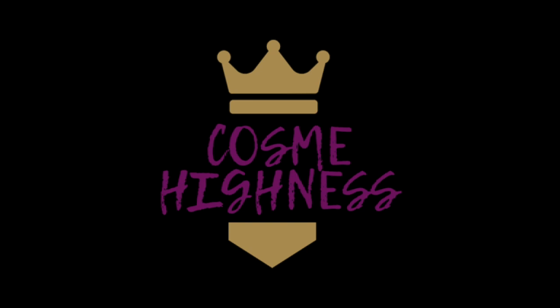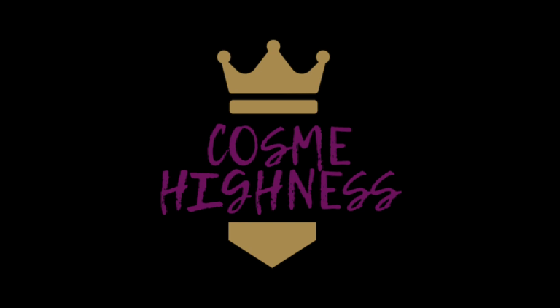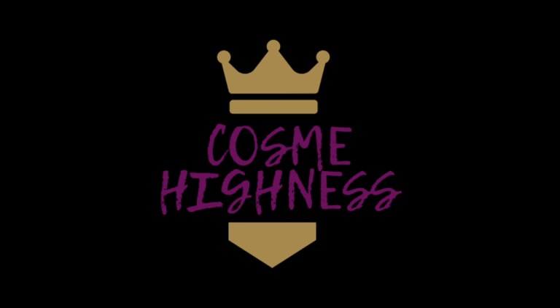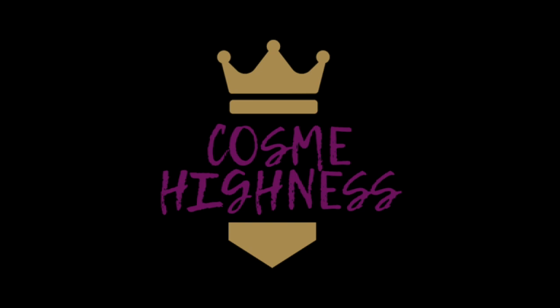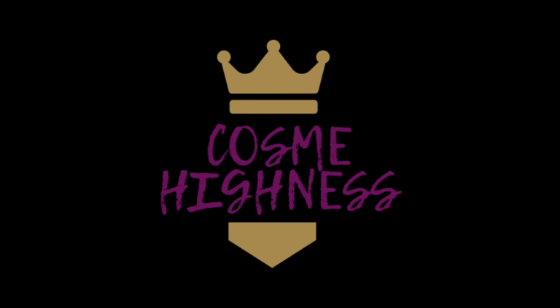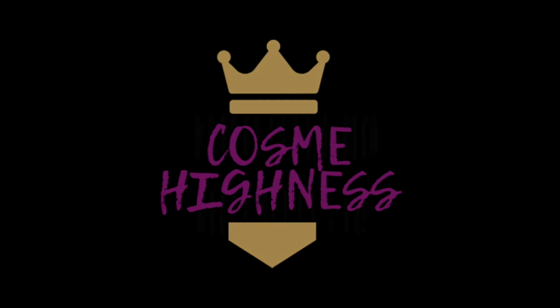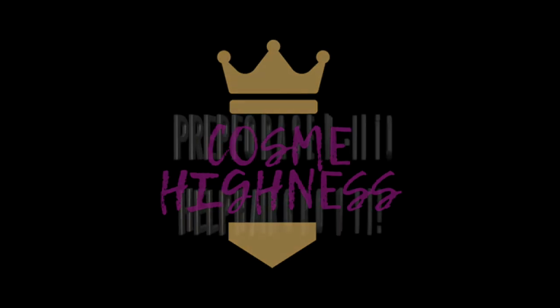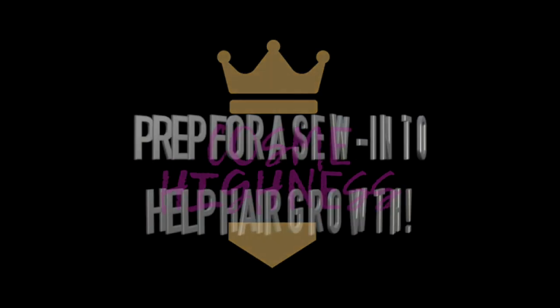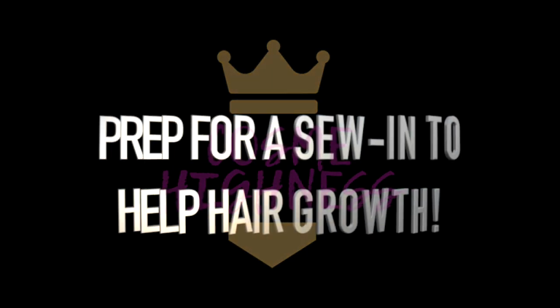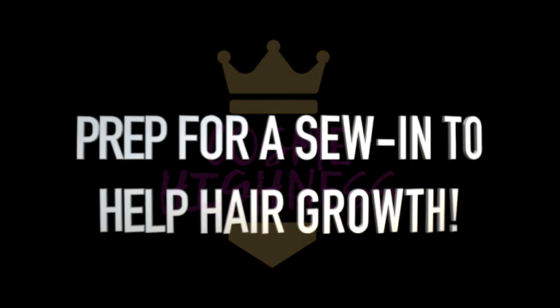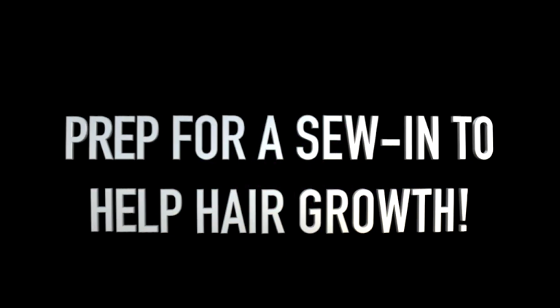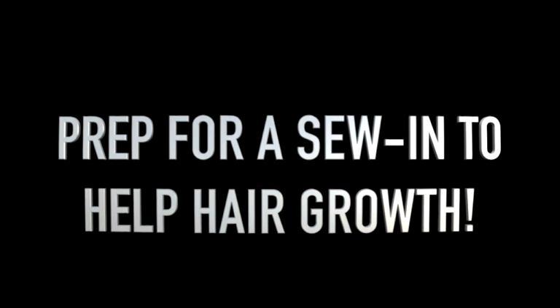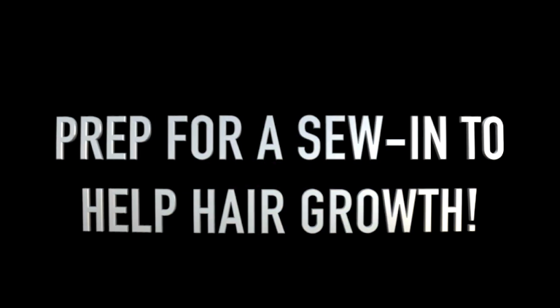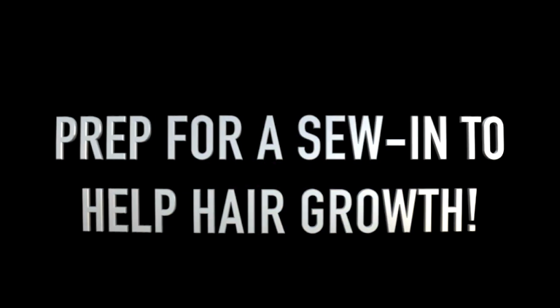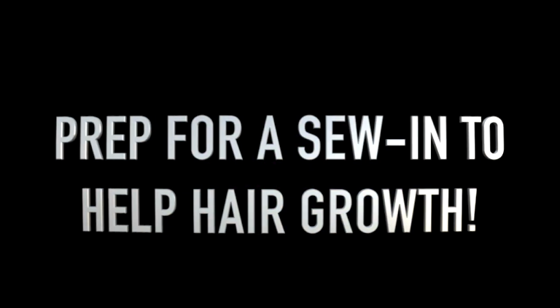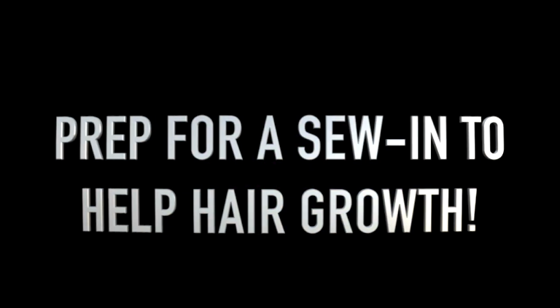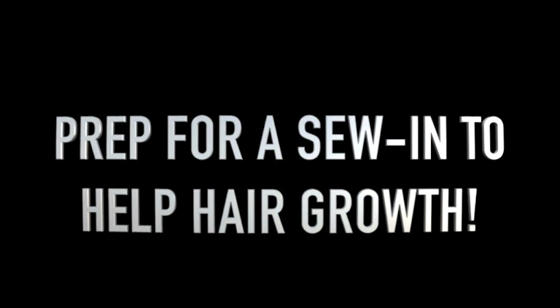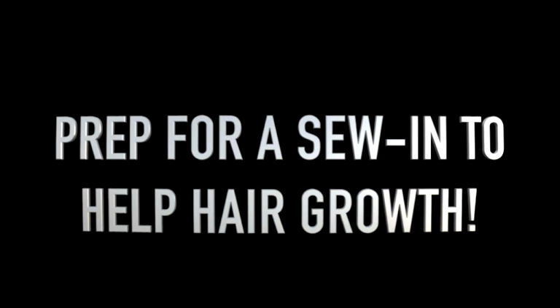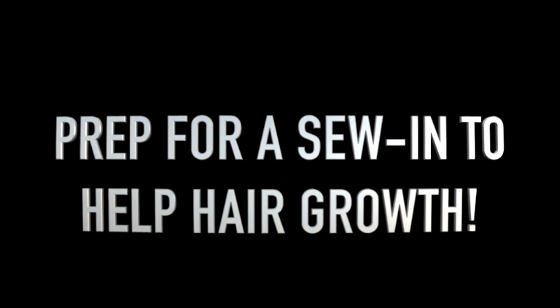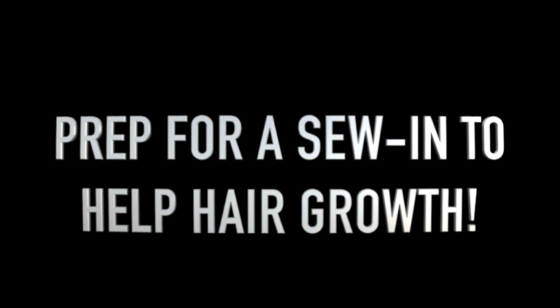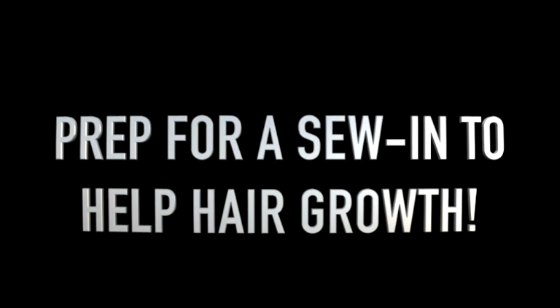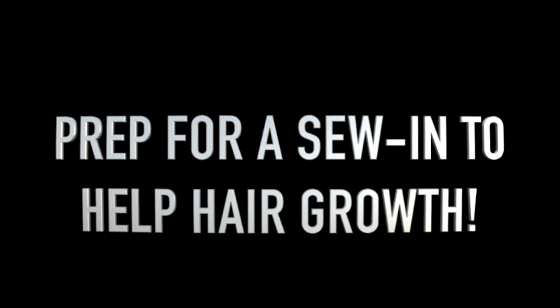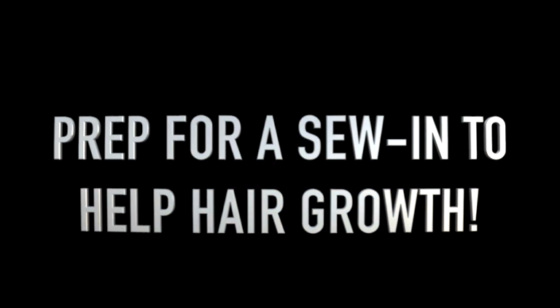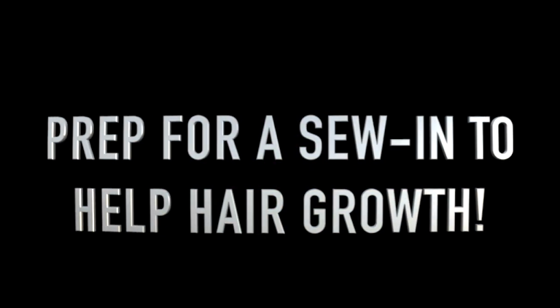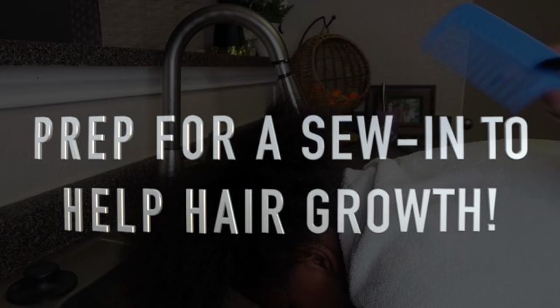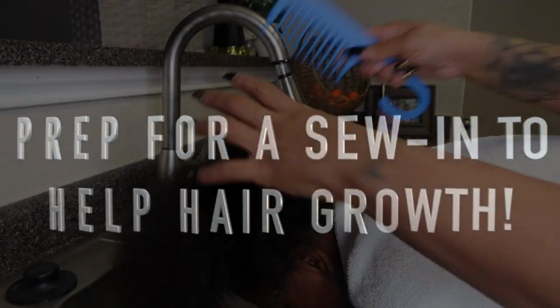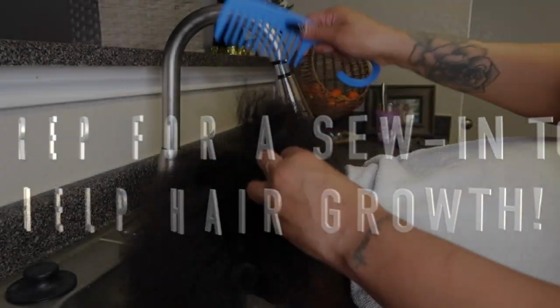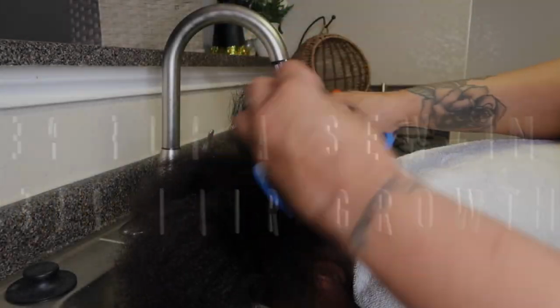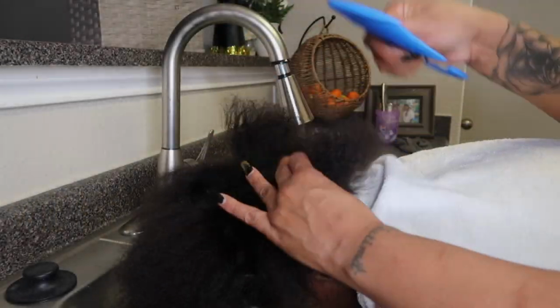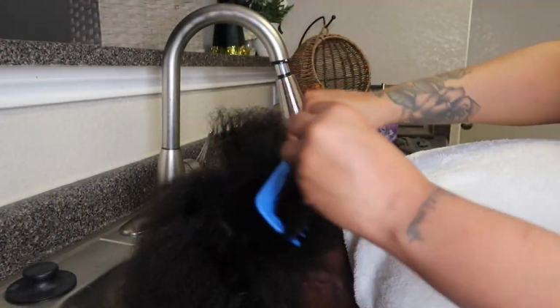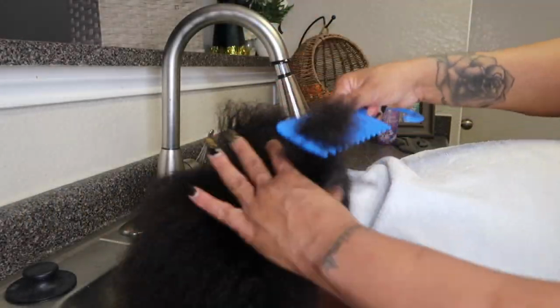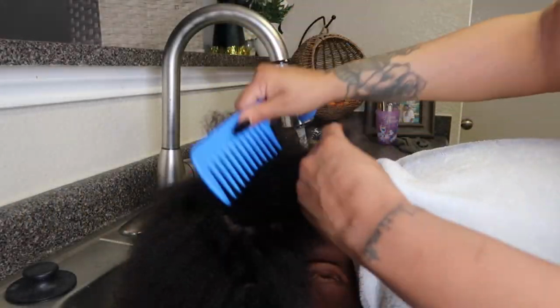Welcome back — I hope this isn't your first time here, but if it is, my name is Imani.